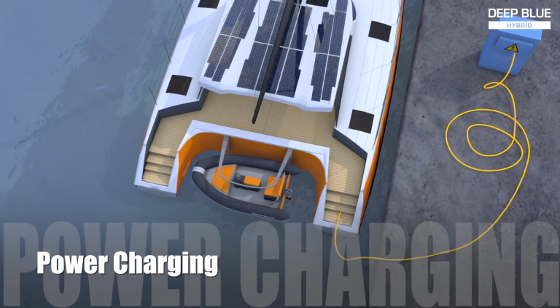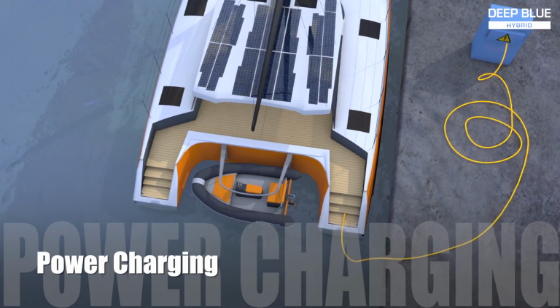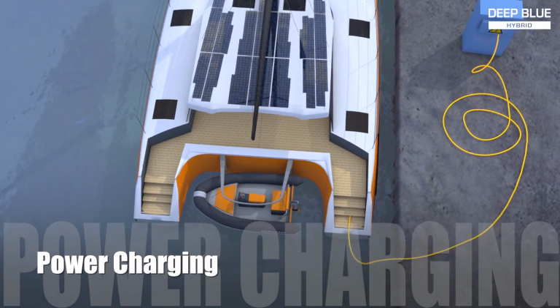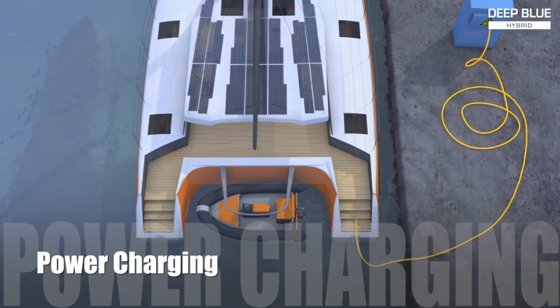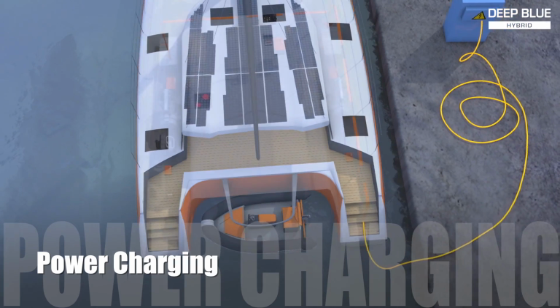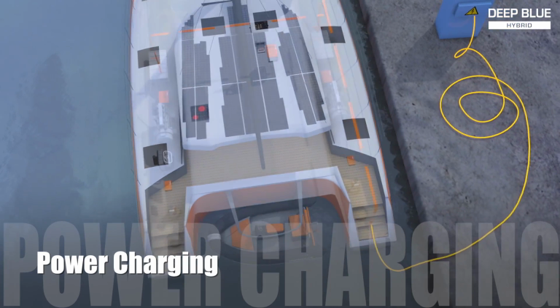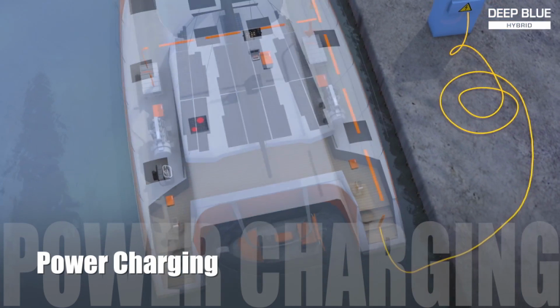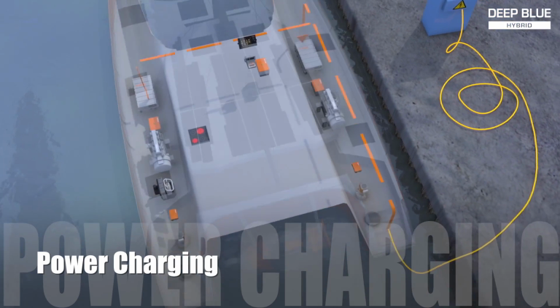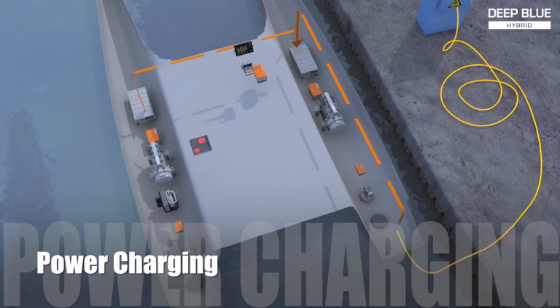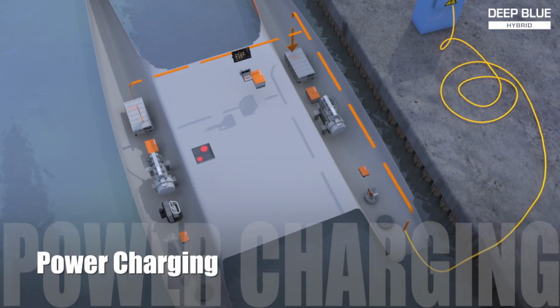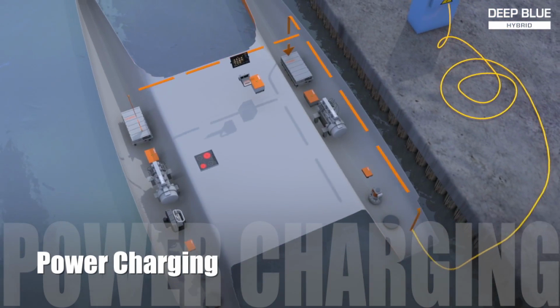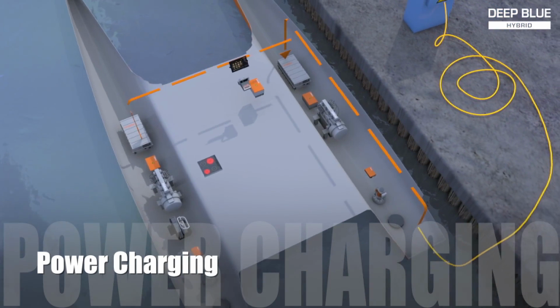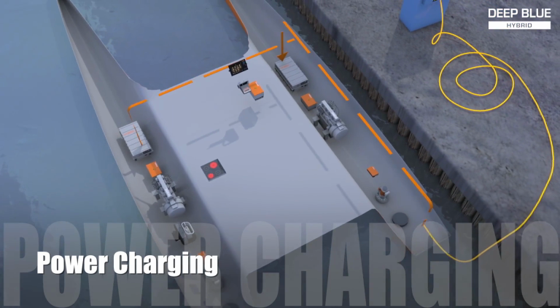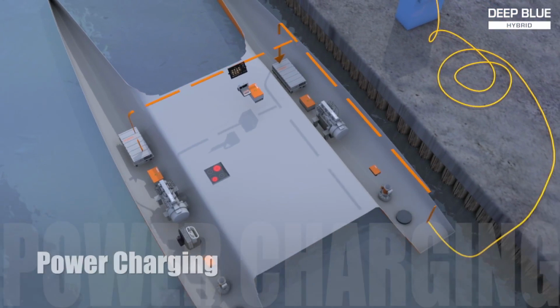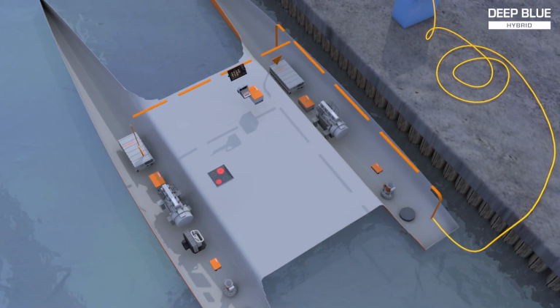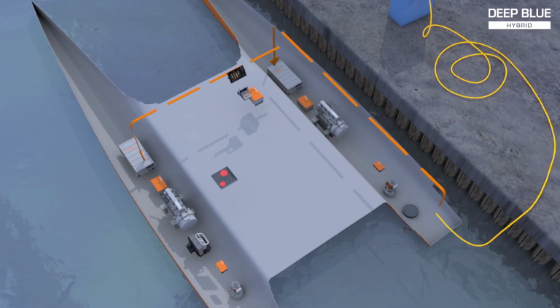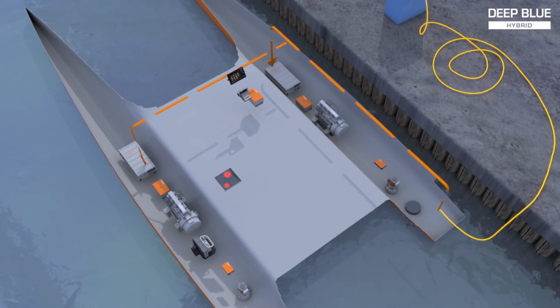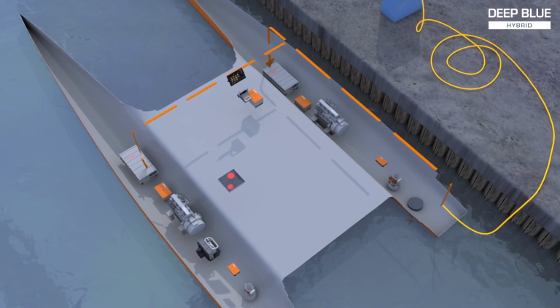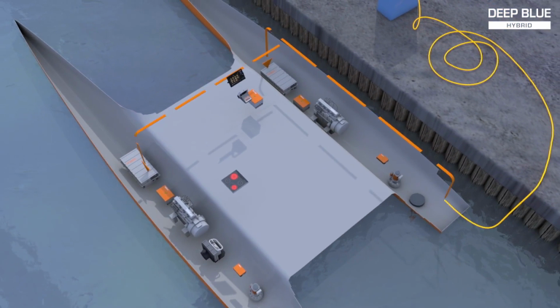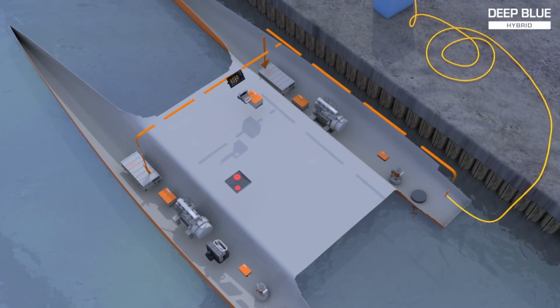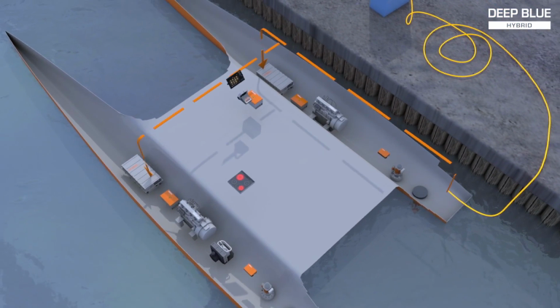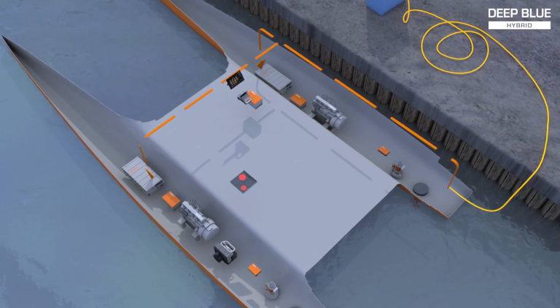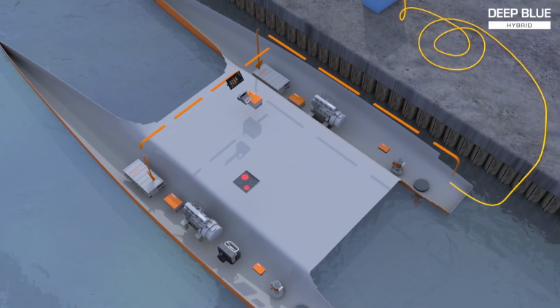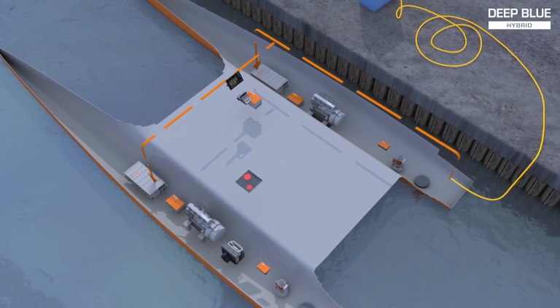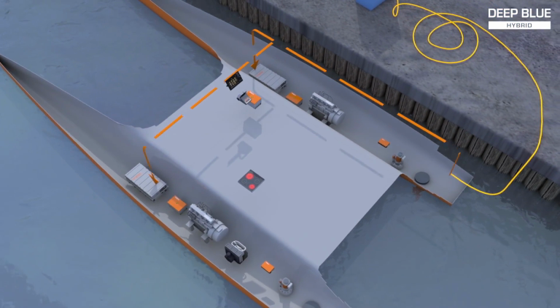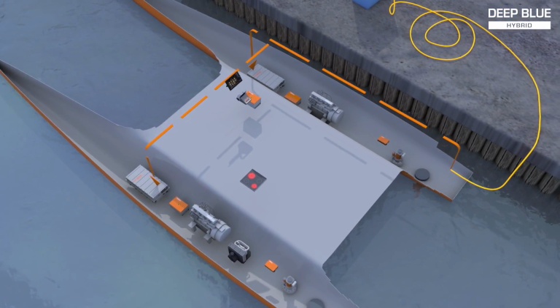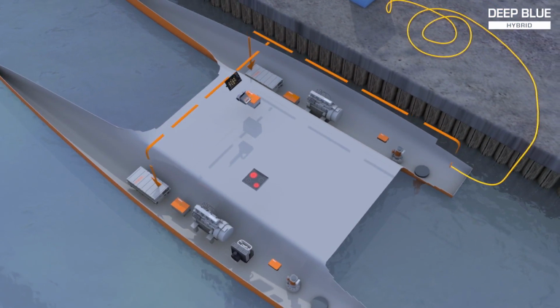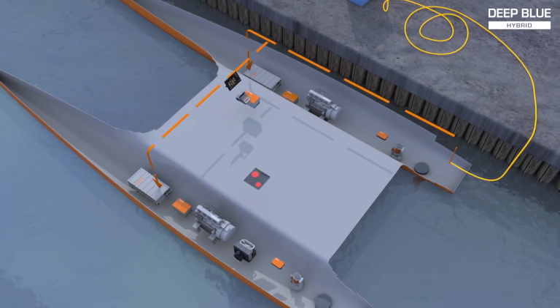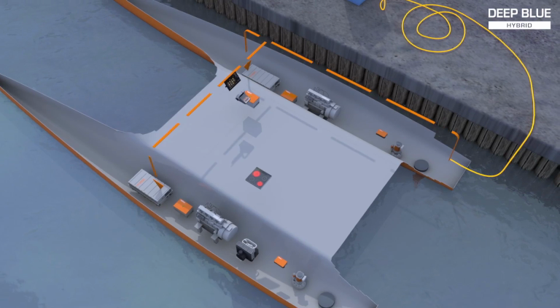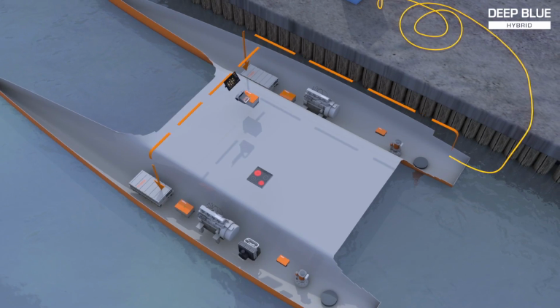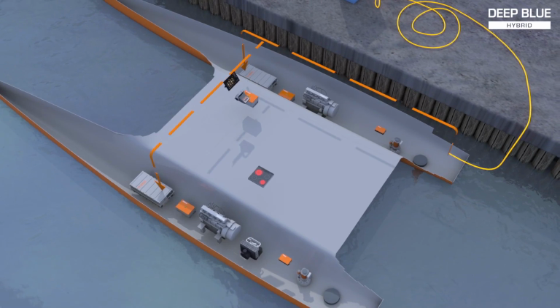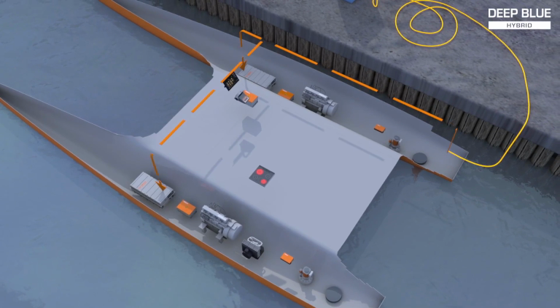While docked in a marina, the batteries can be charged with shore power. House loads larger than the shore power capacity can still be used, because the battery pack will provide peak power during times of higher demand, such as cooking.